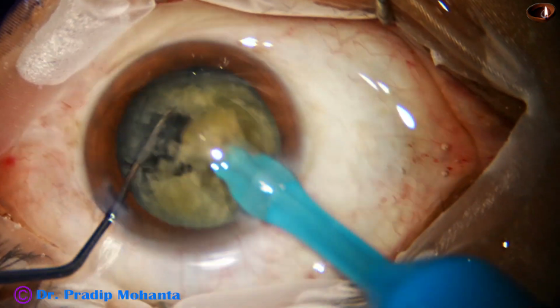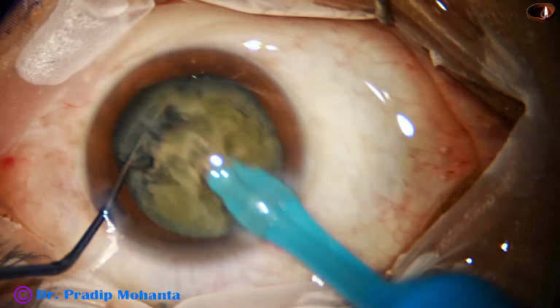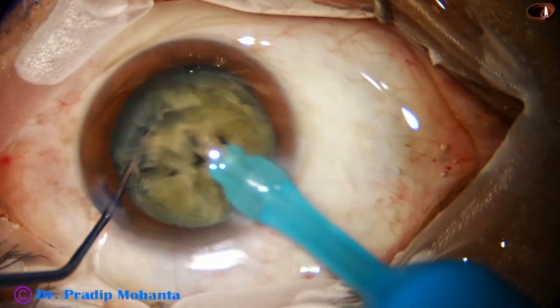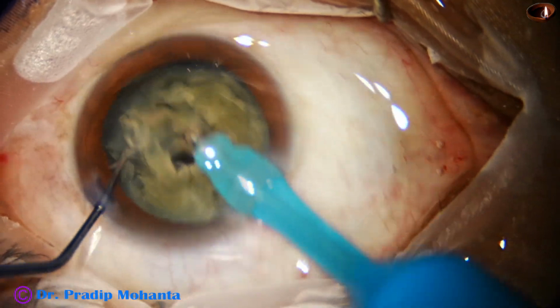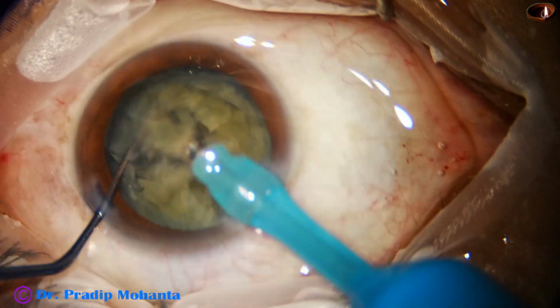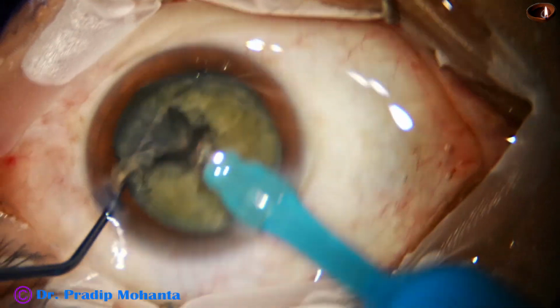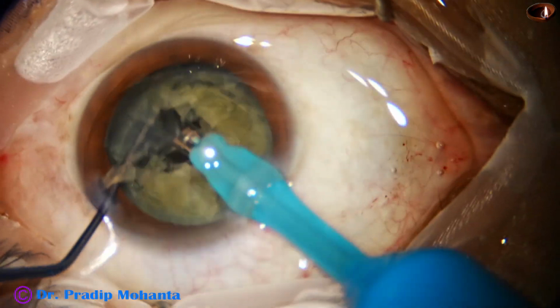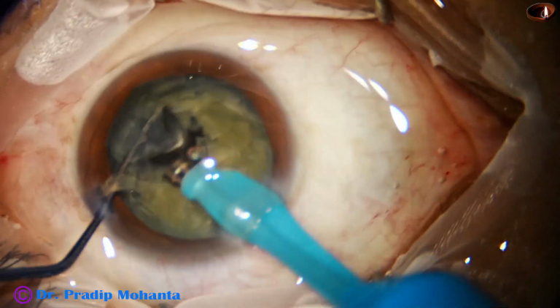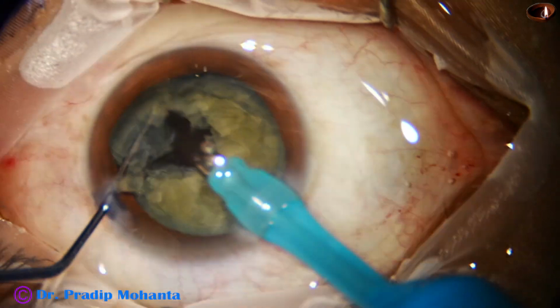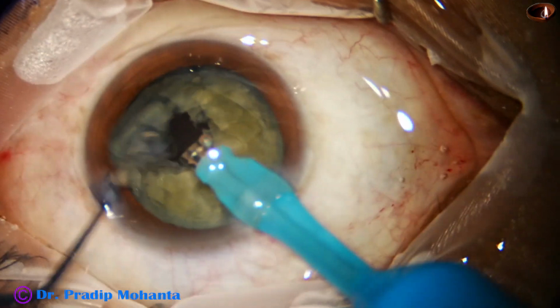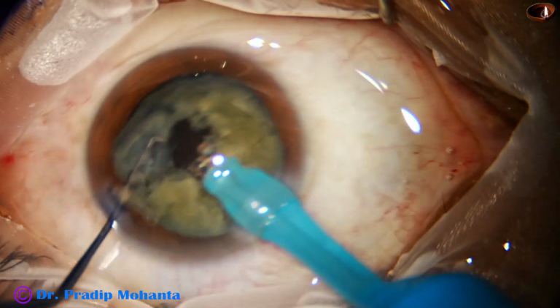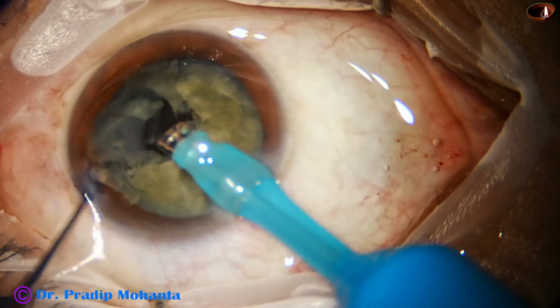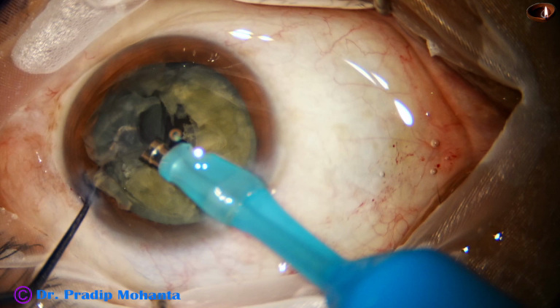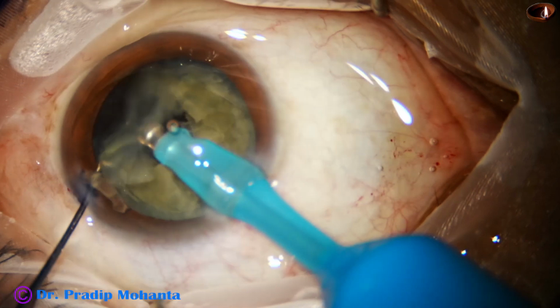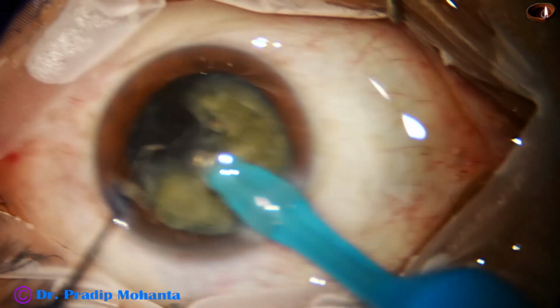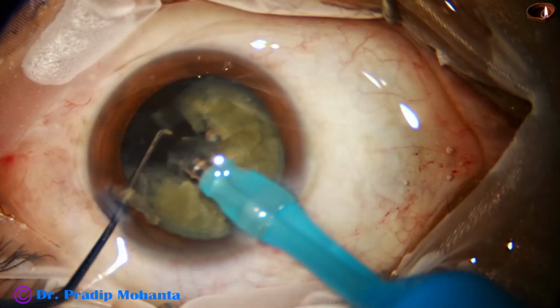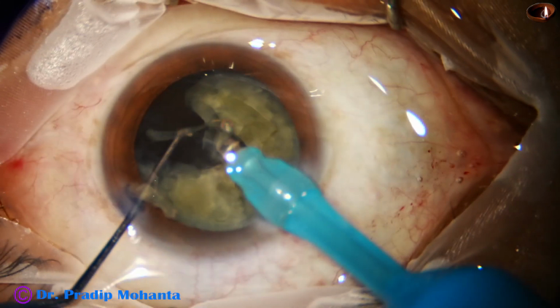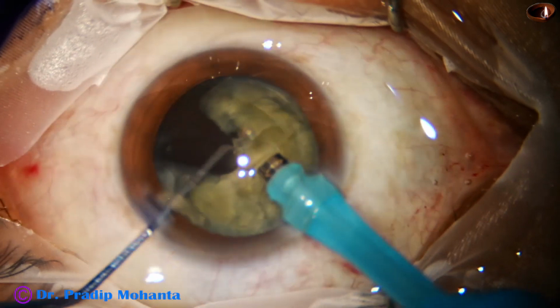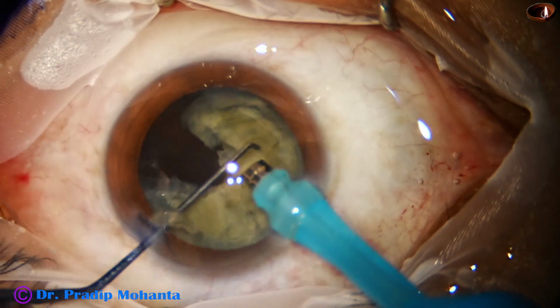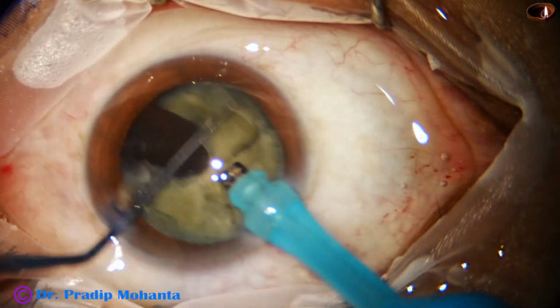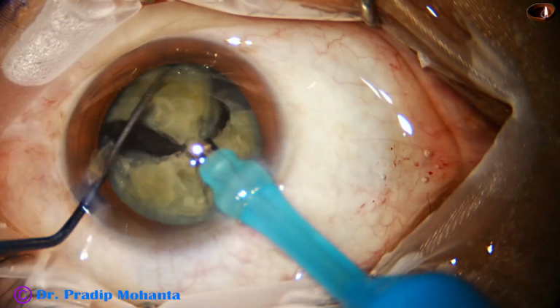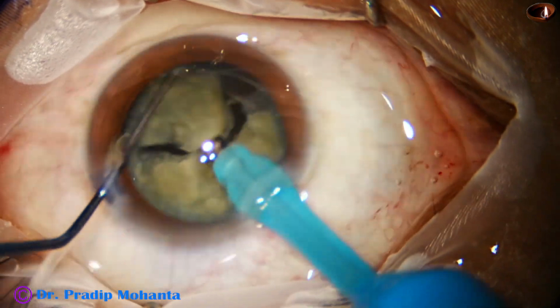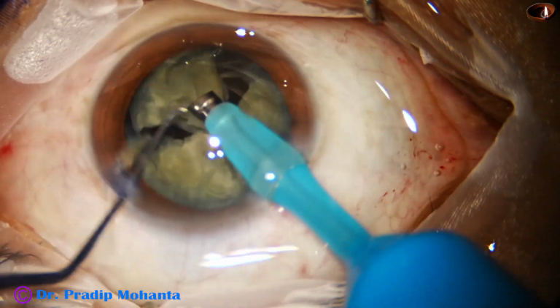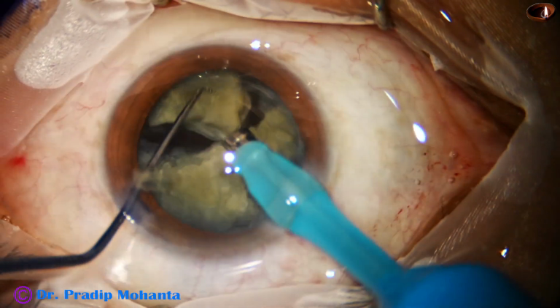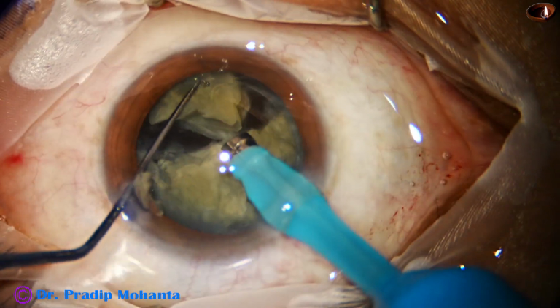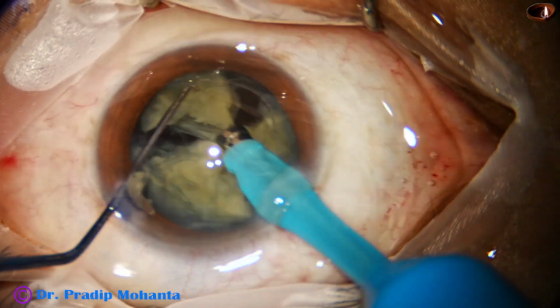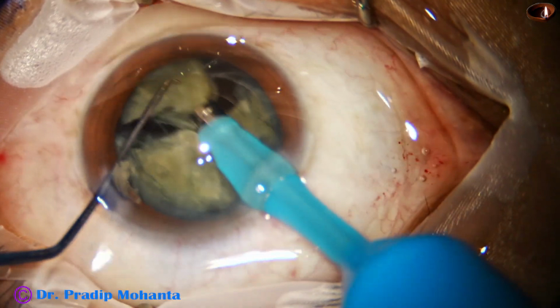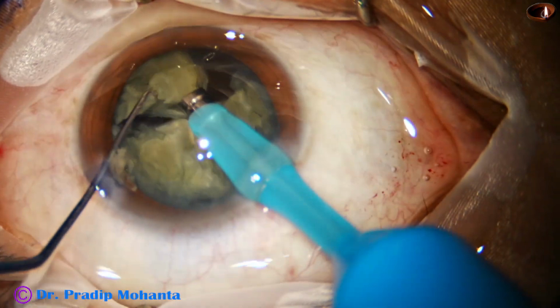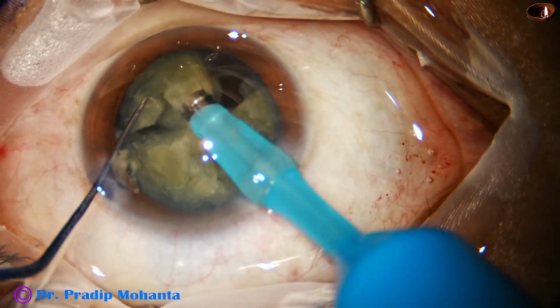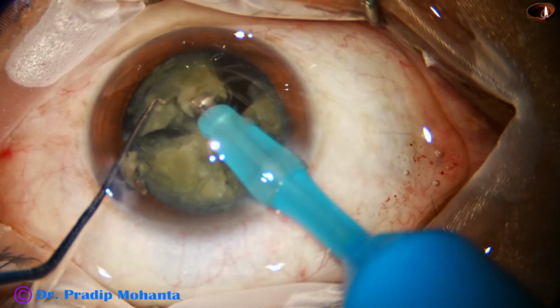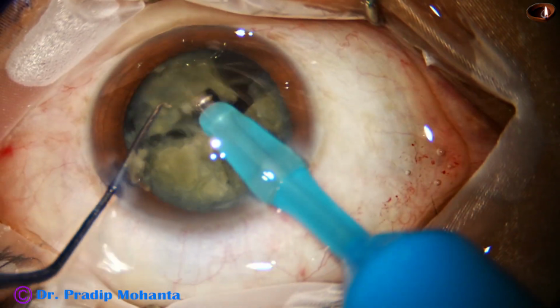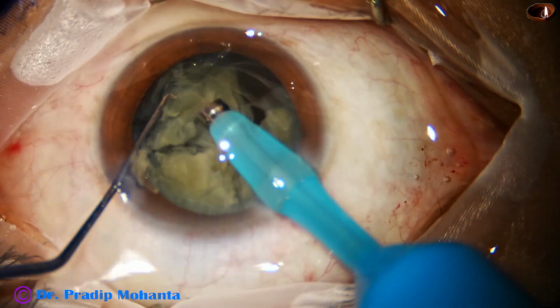Now see this — I am pulling the nucleus first and then the epinucleus here also.